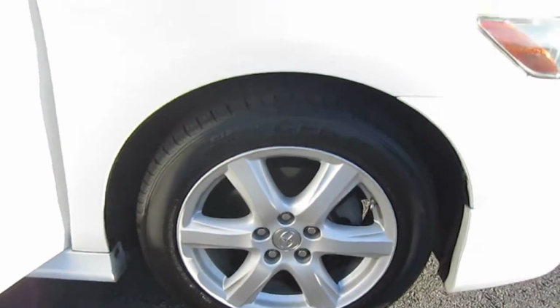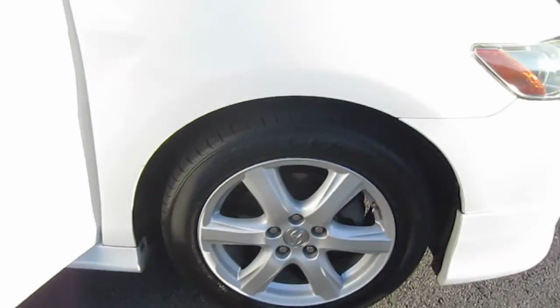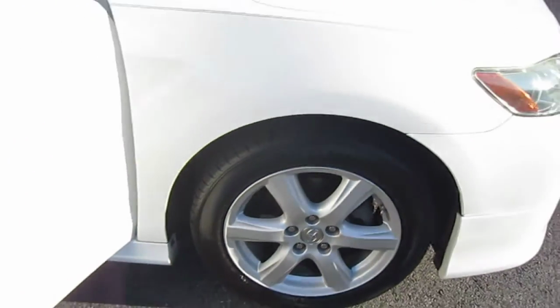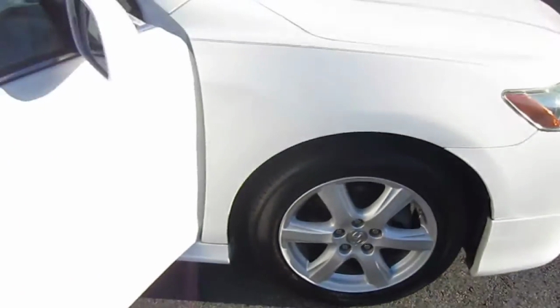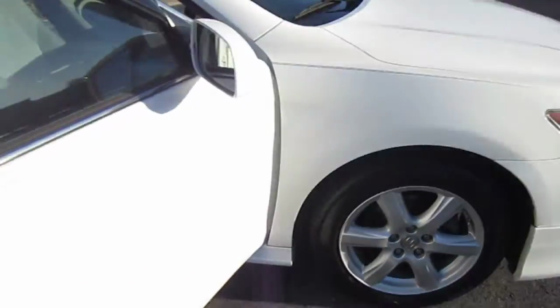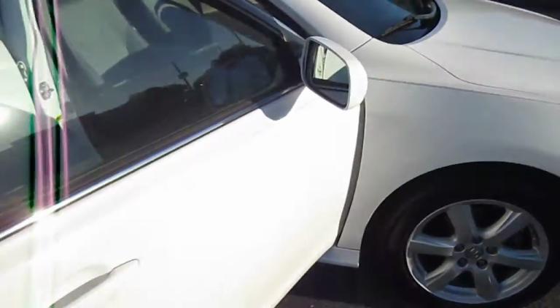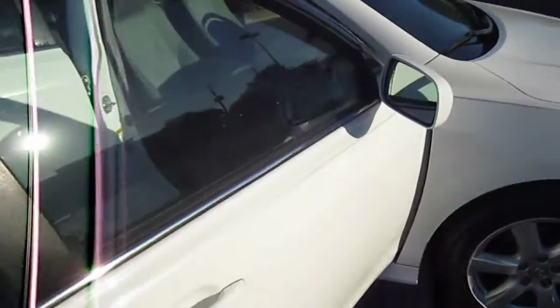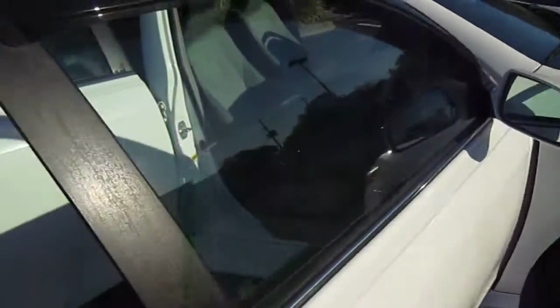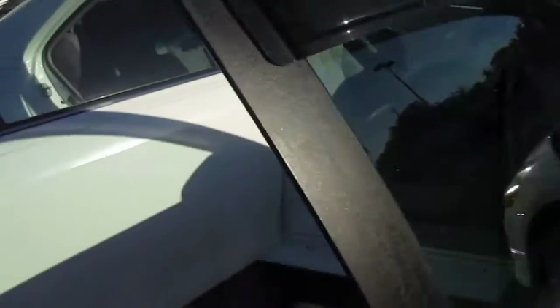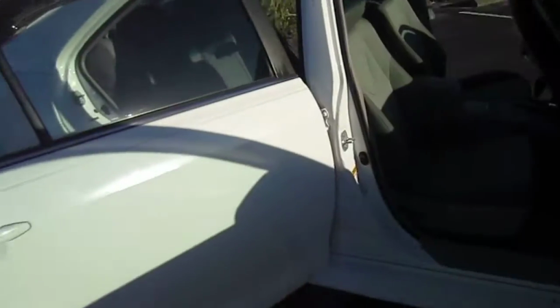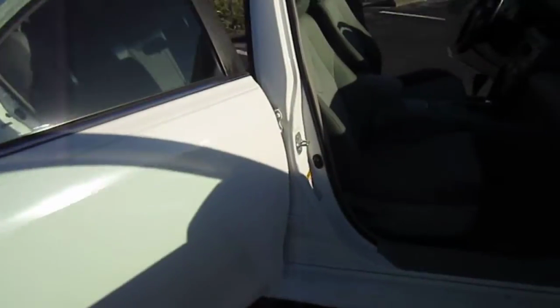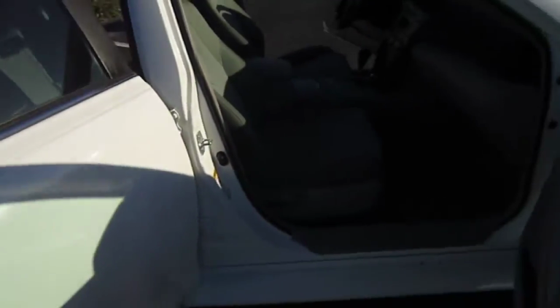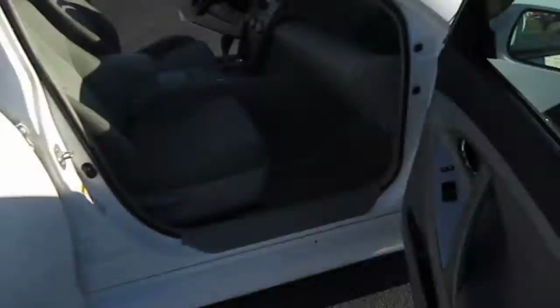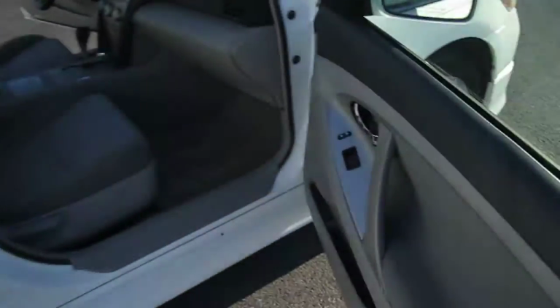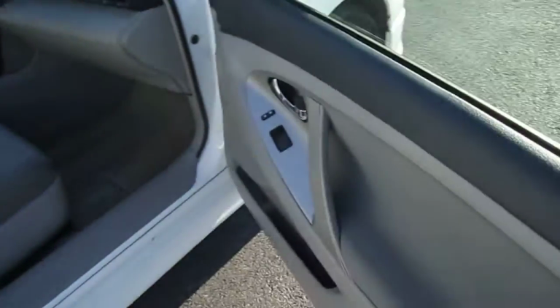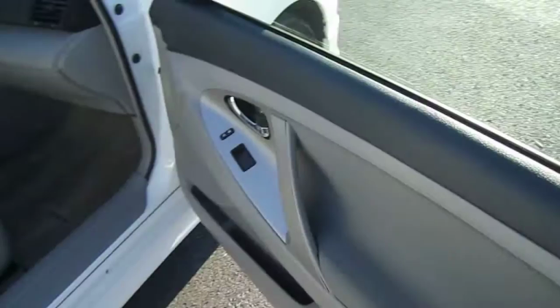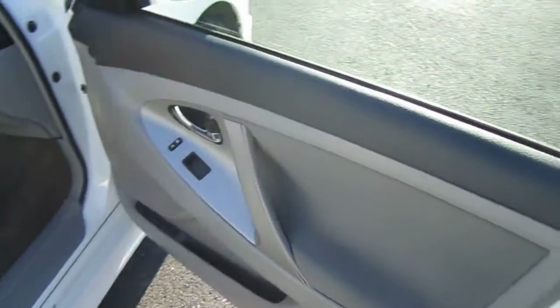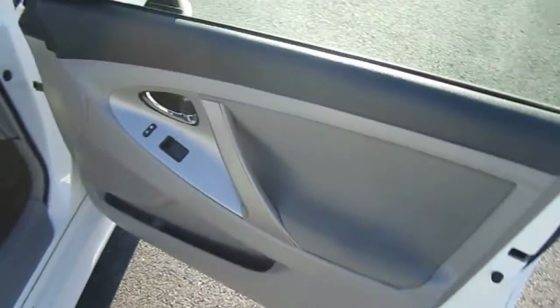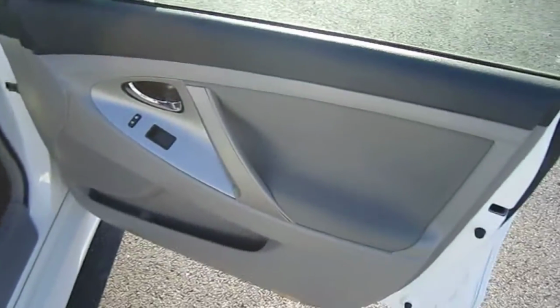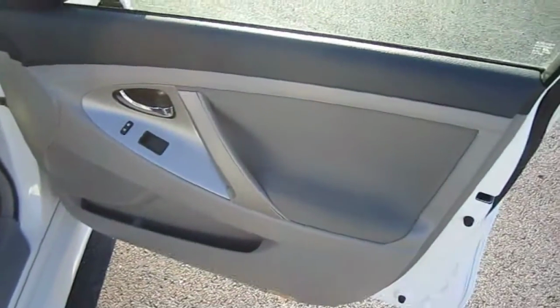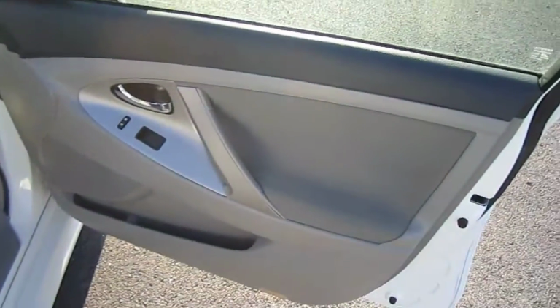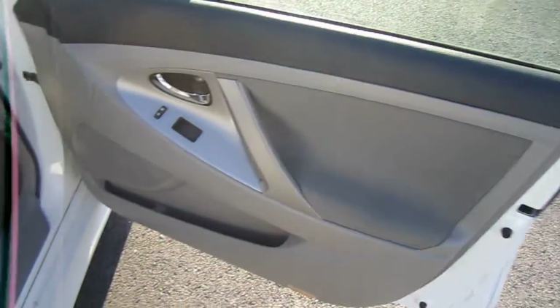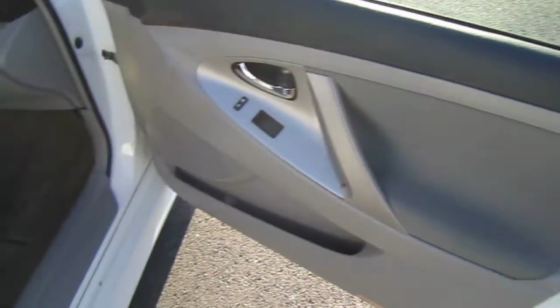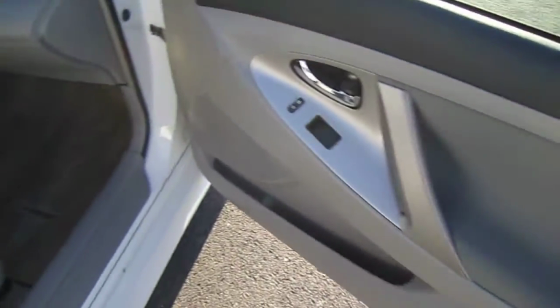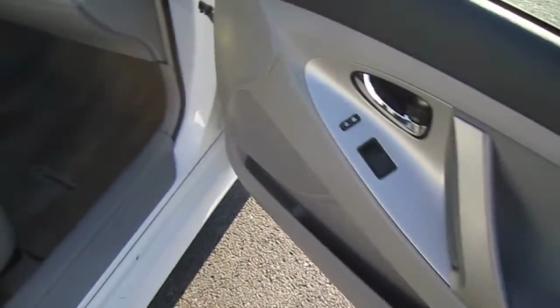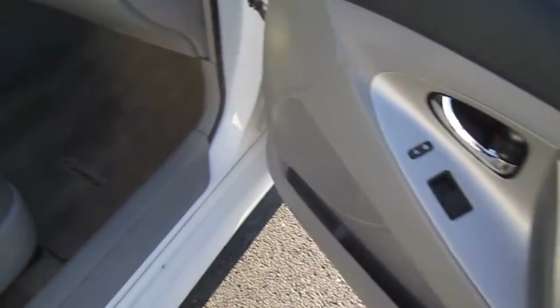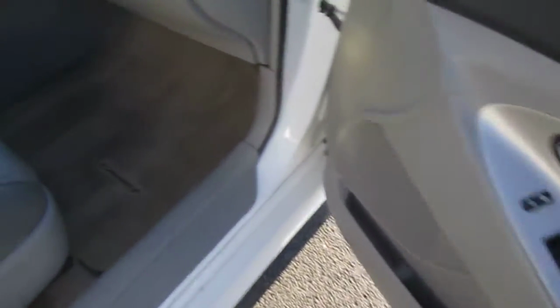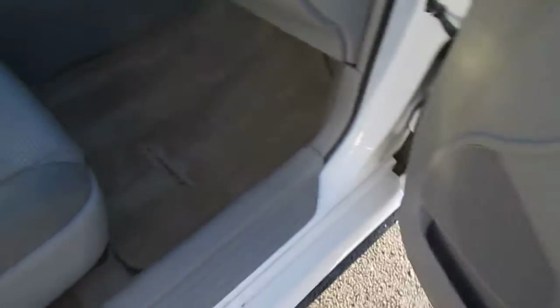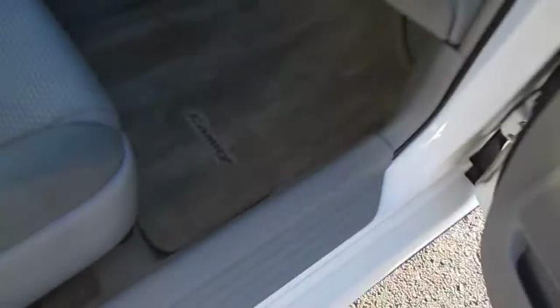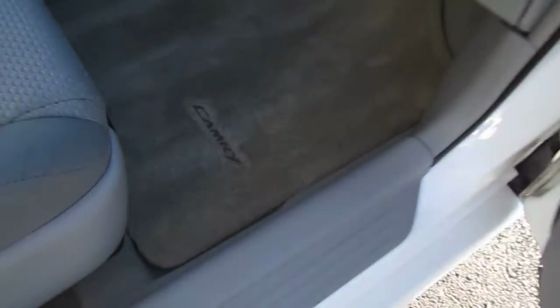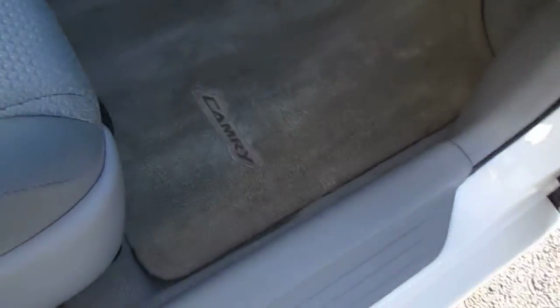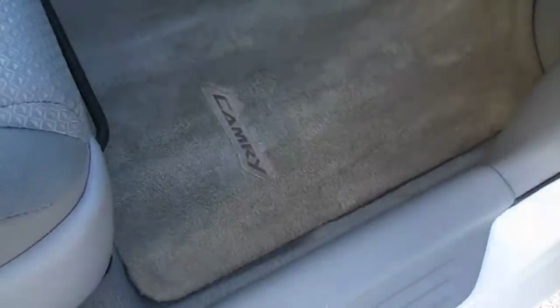Comes with brand new nexen tires all the way around. Four owners on this one. No accidents. Comes with power windows, locks, and mirrors.